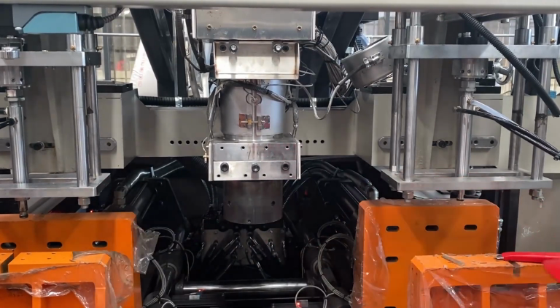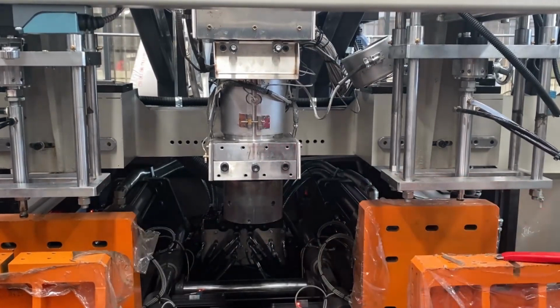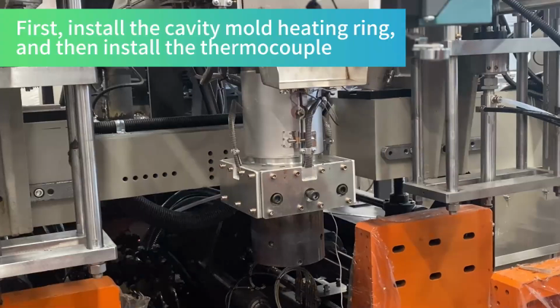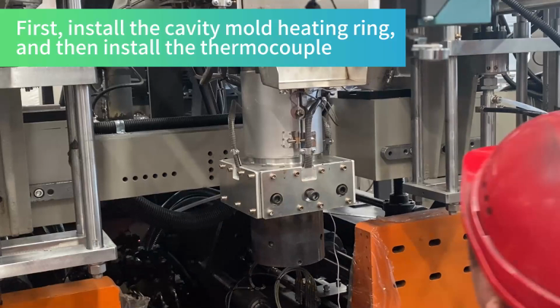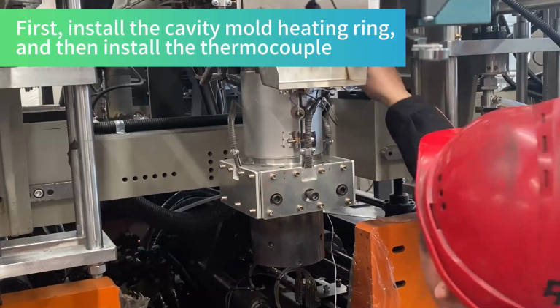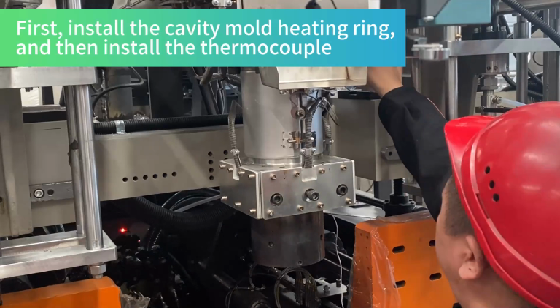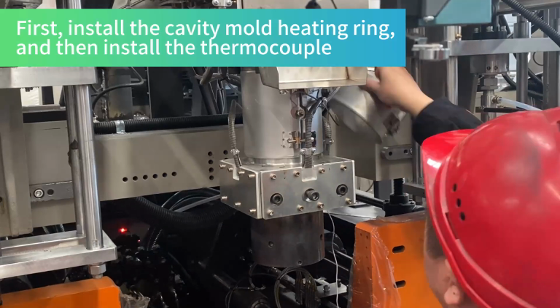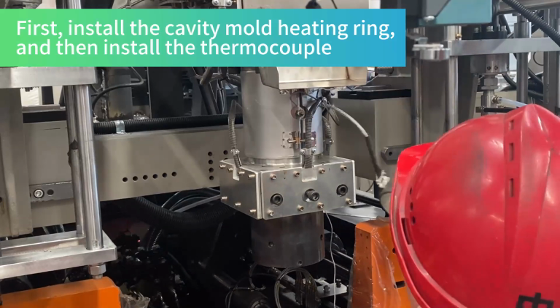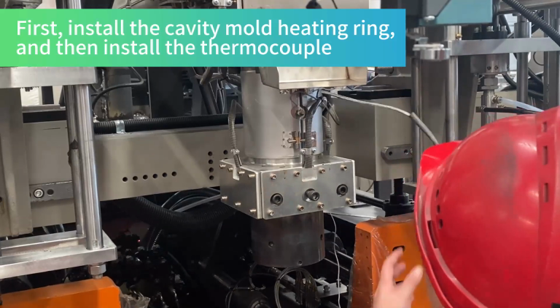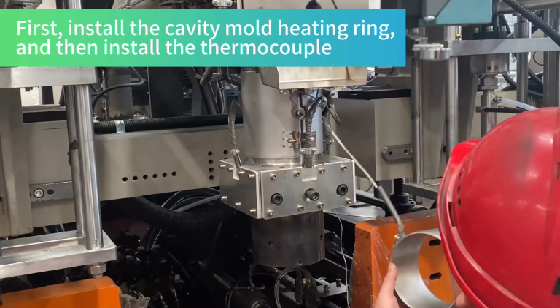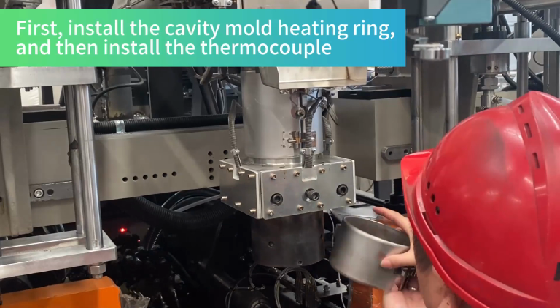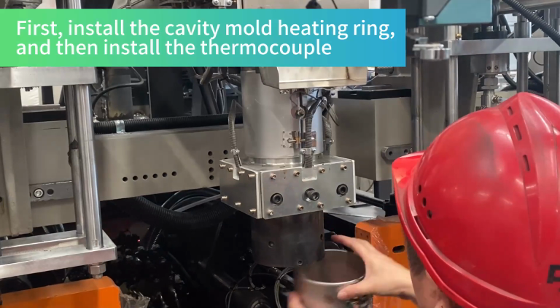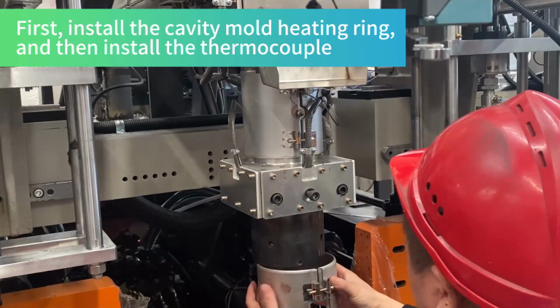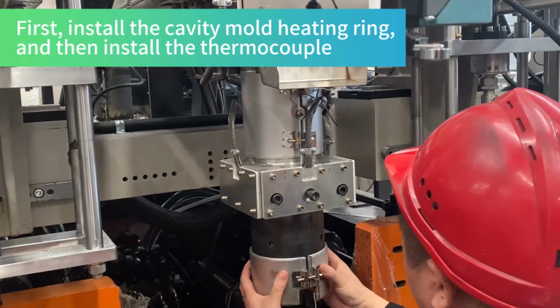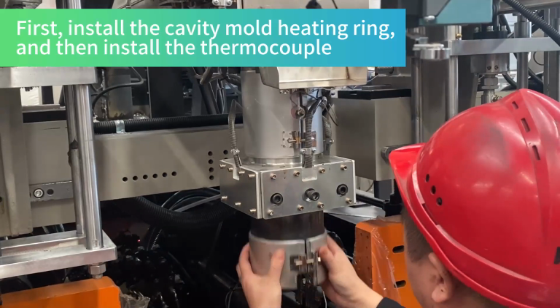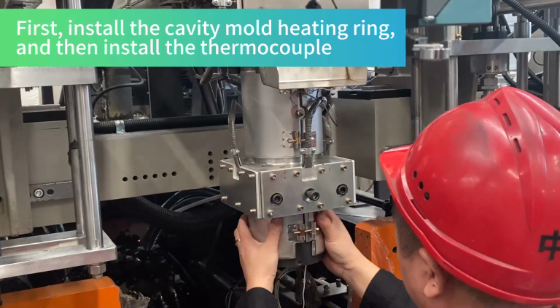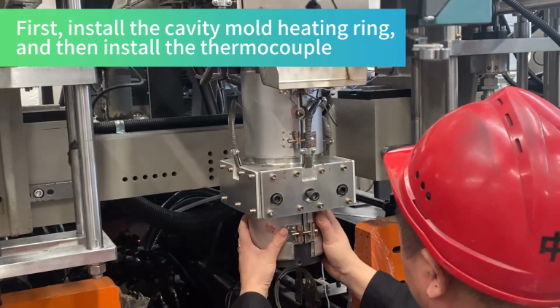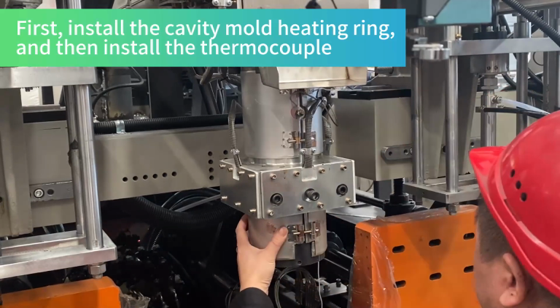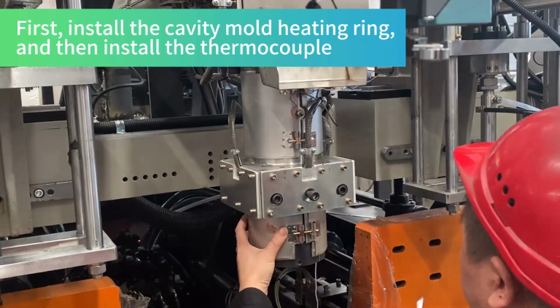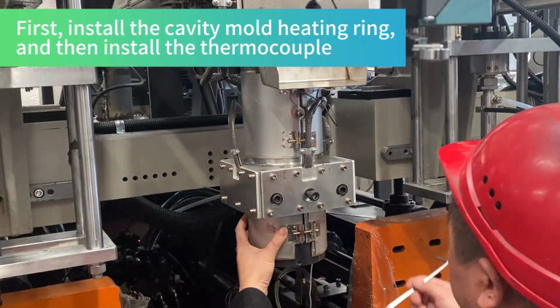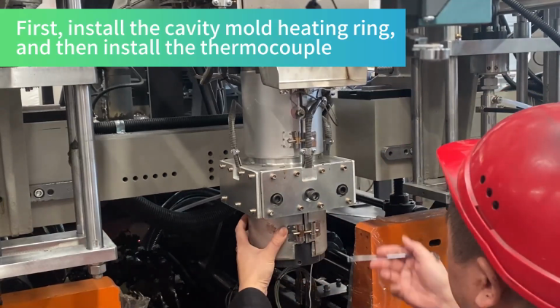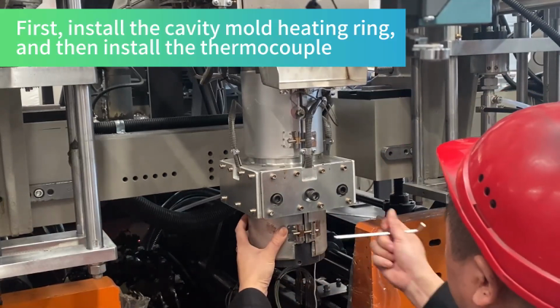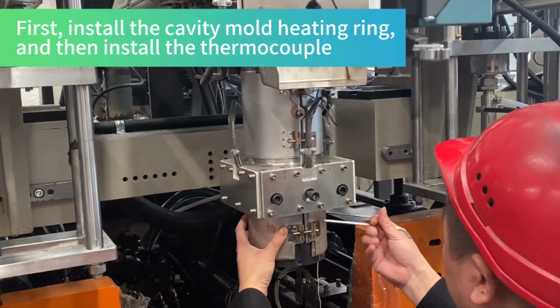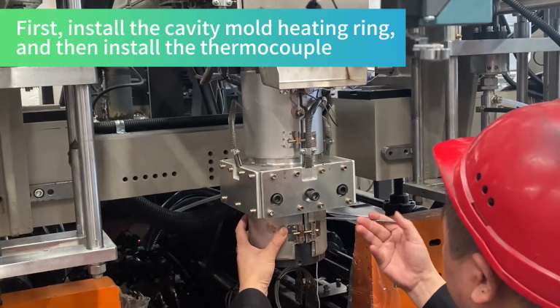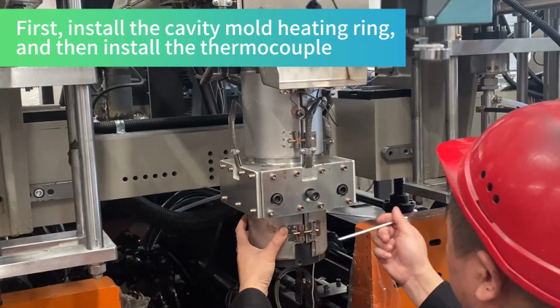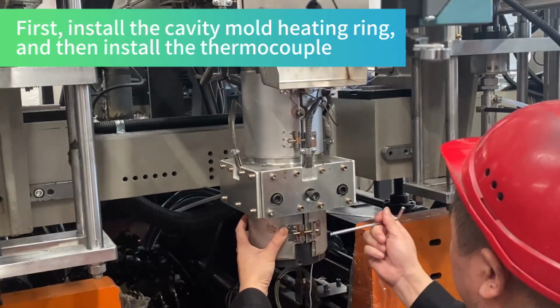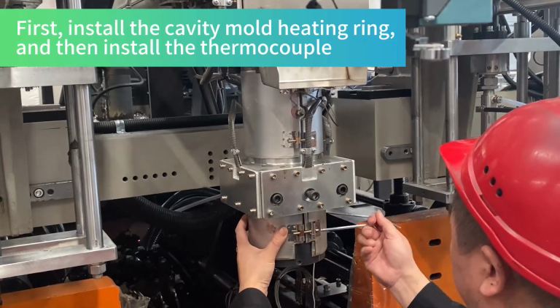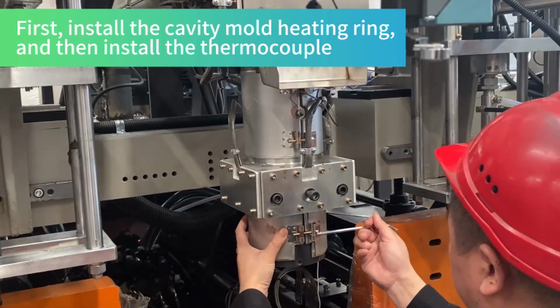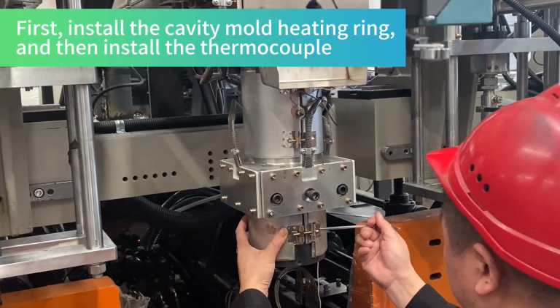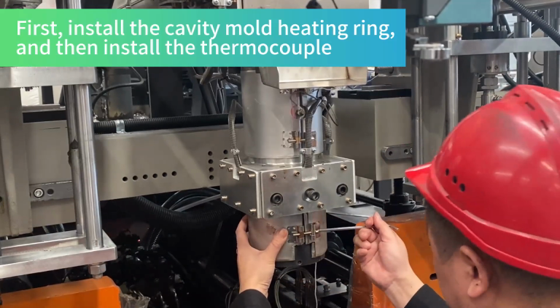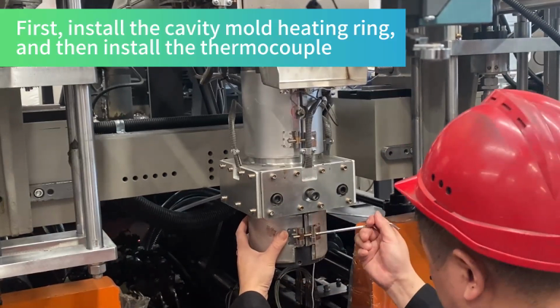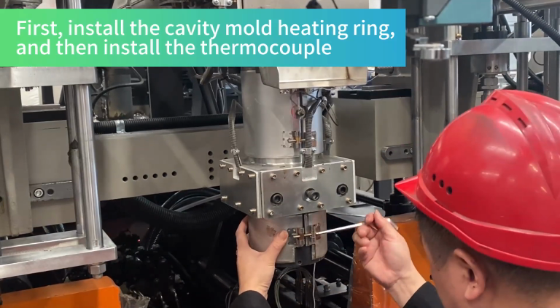First install the cavity mold heating ring and then install the thermocouple.